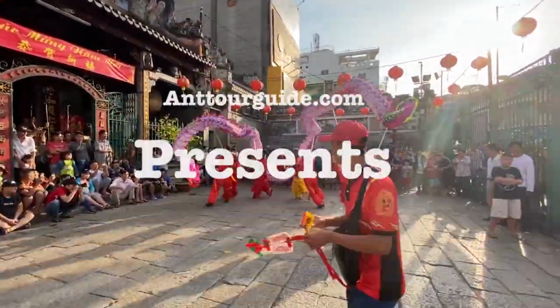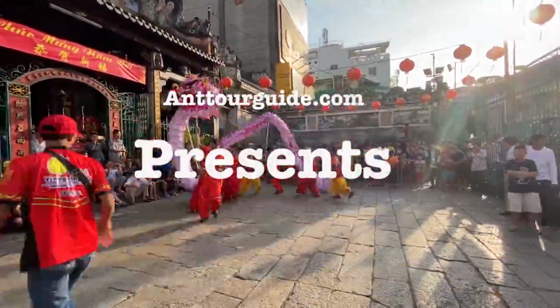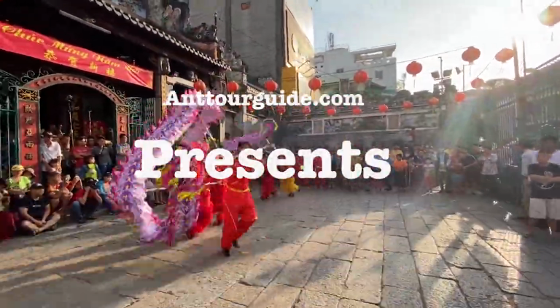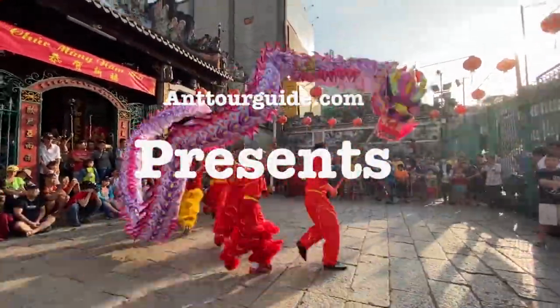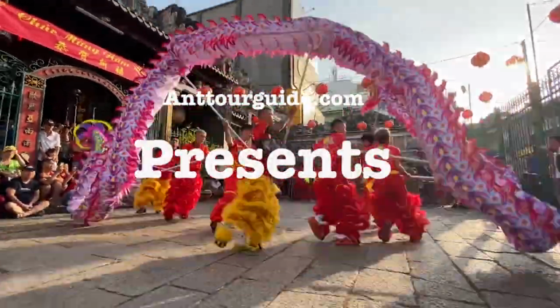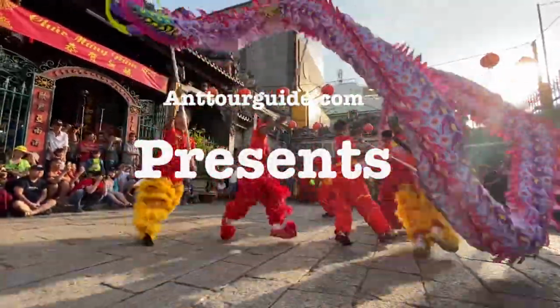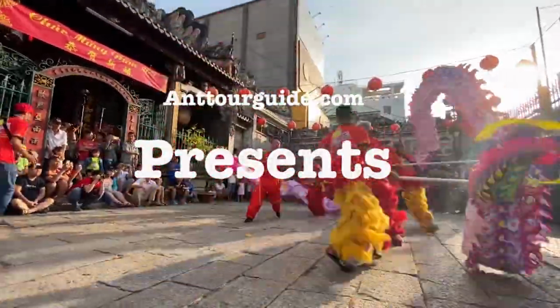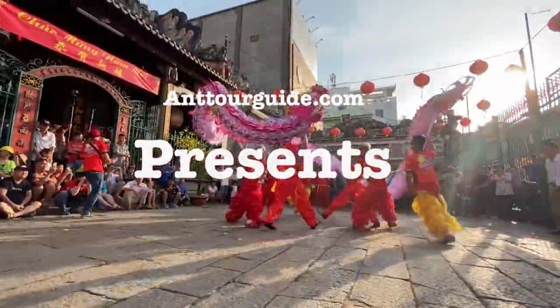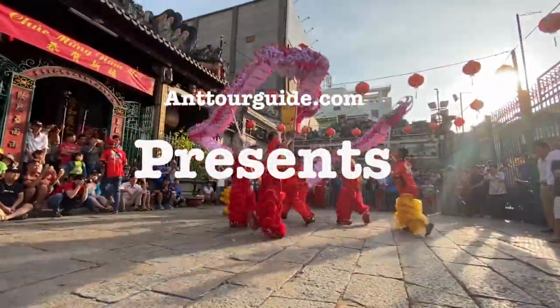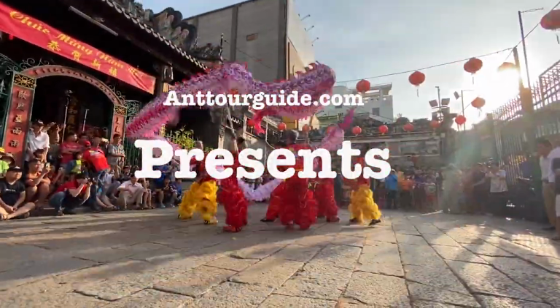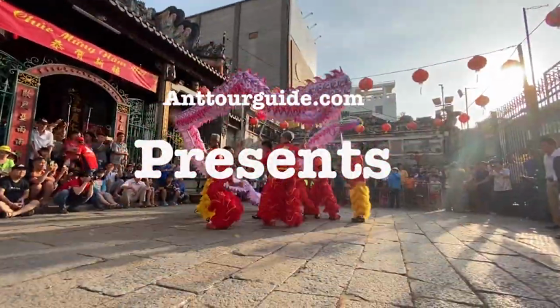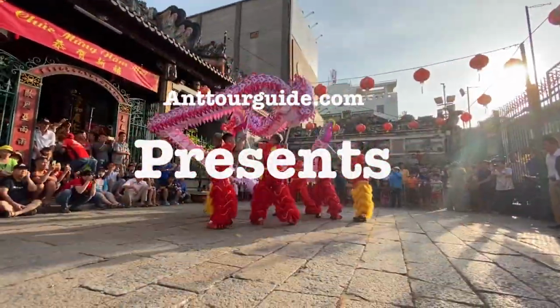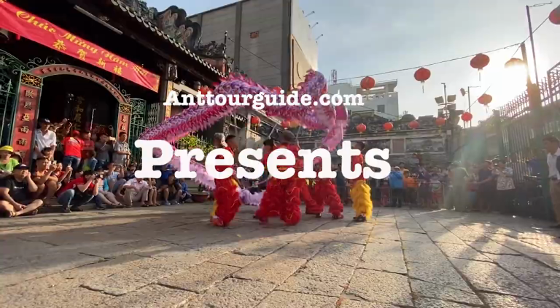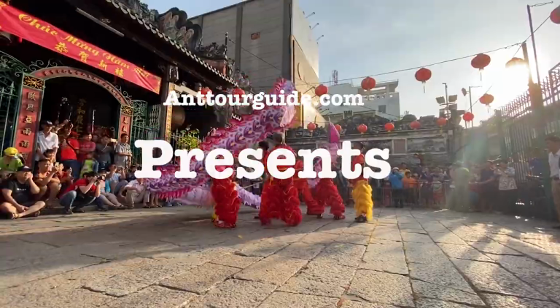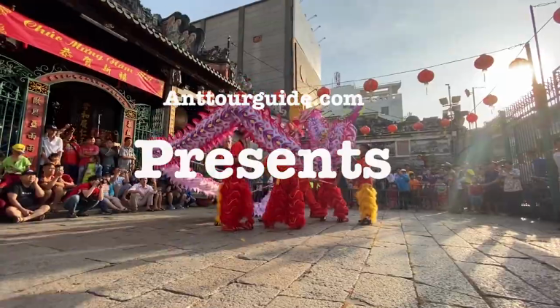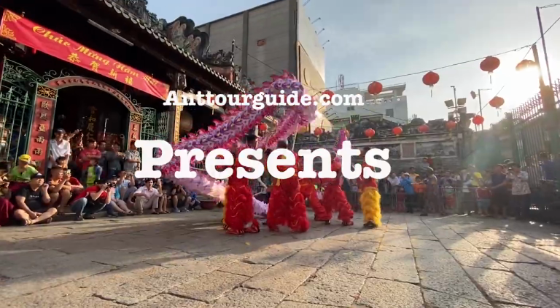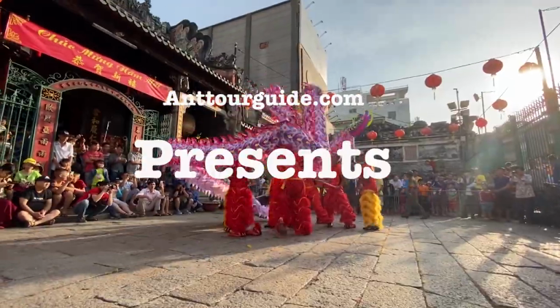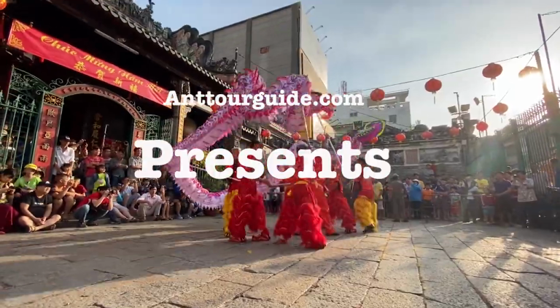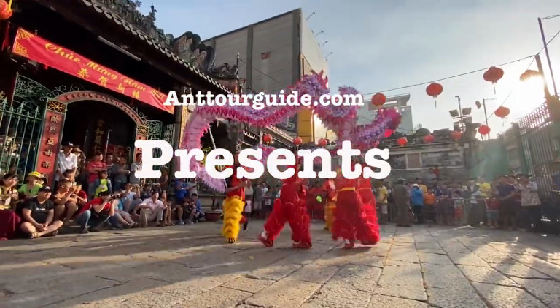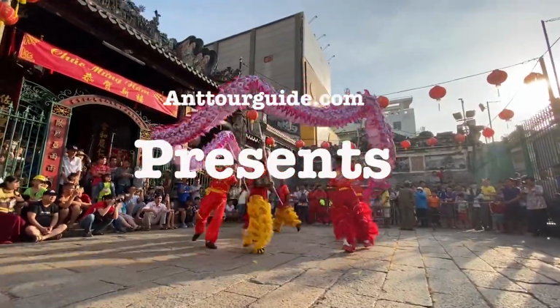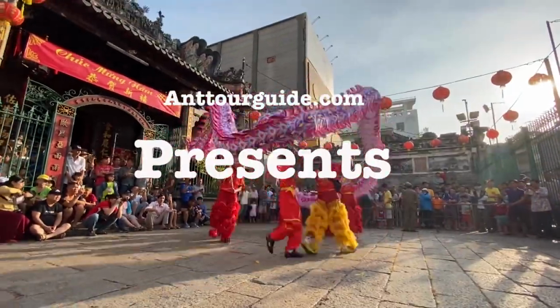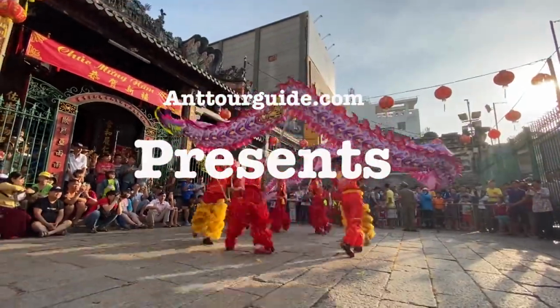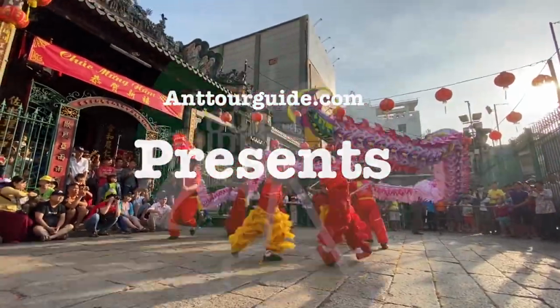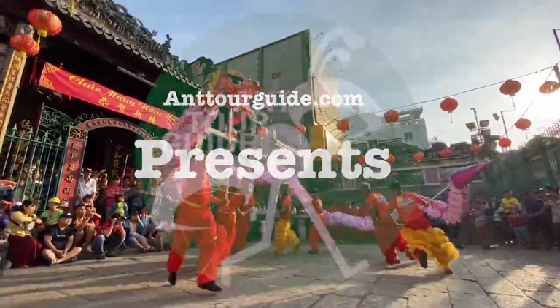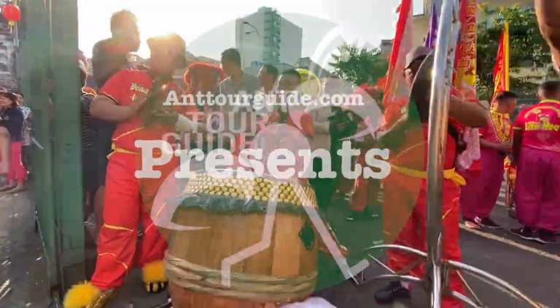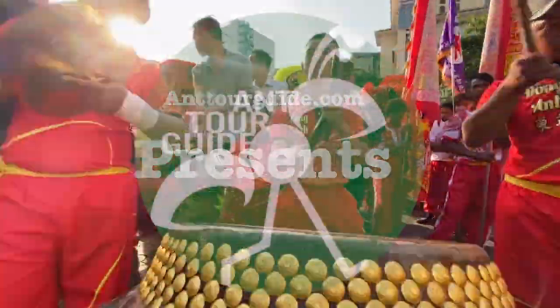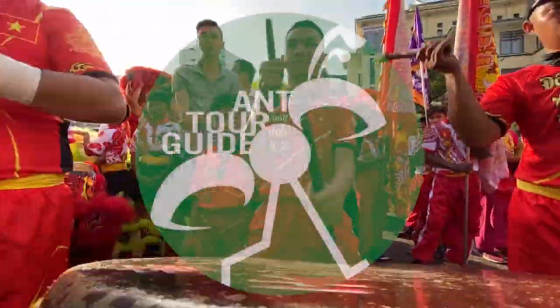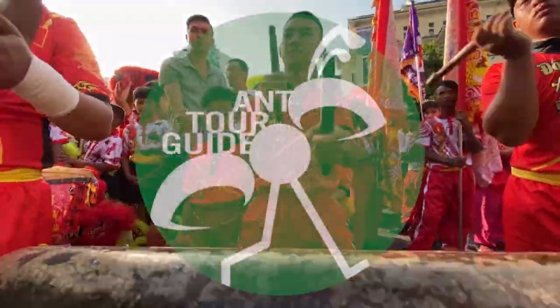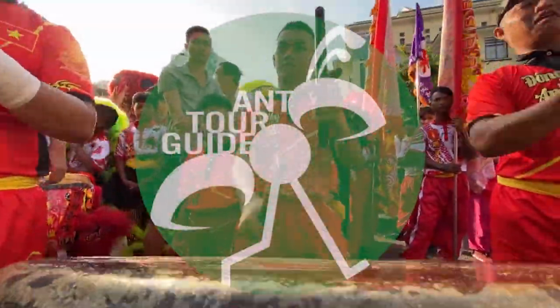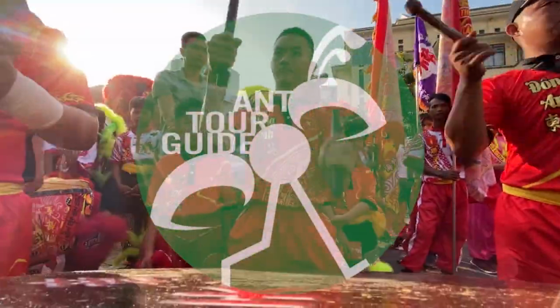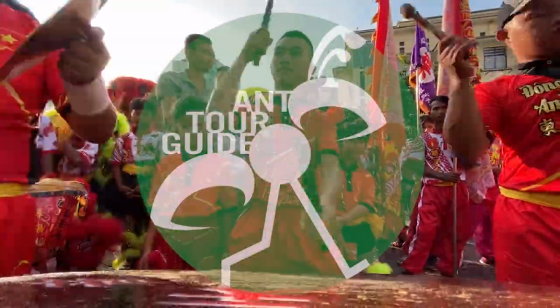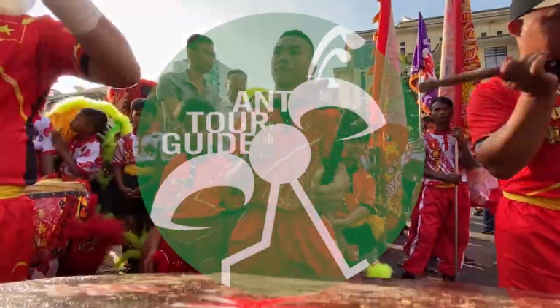Hi guys, today we are going to give you a tour around Saigon Chinatown. Let's follow us!